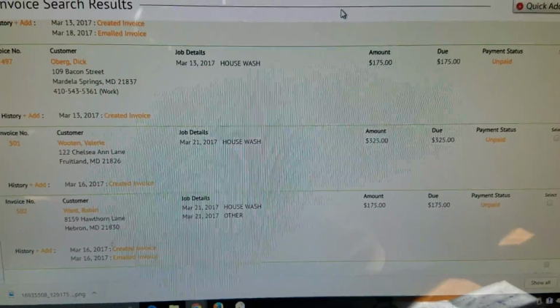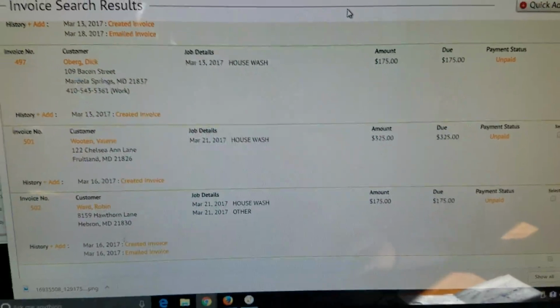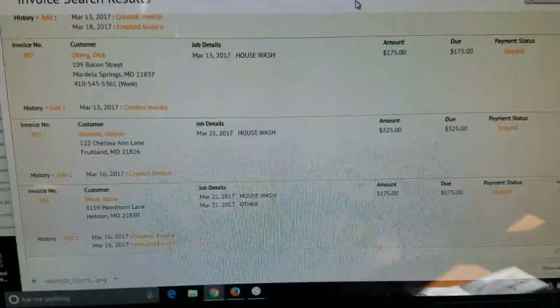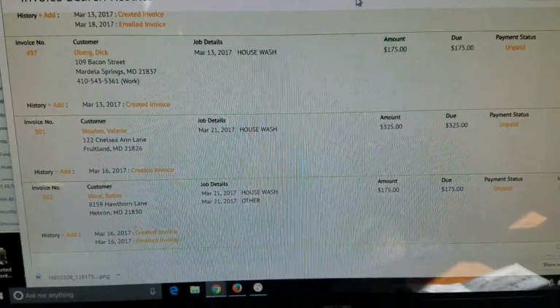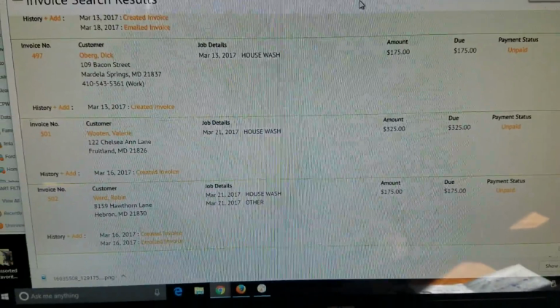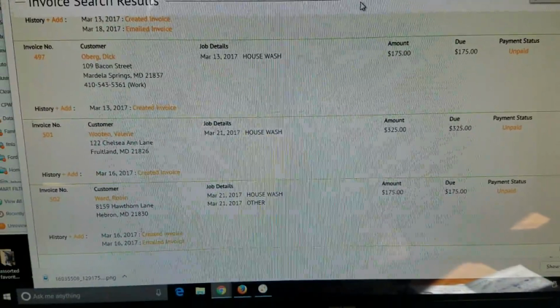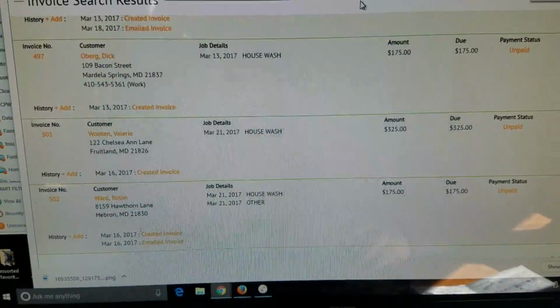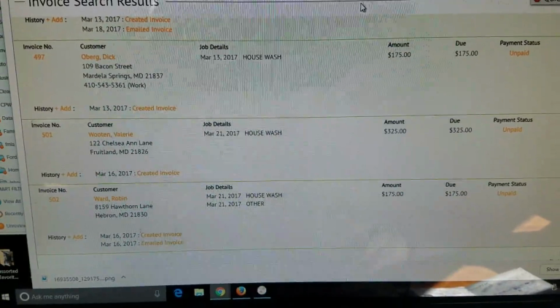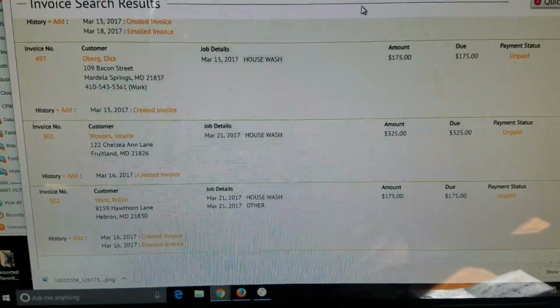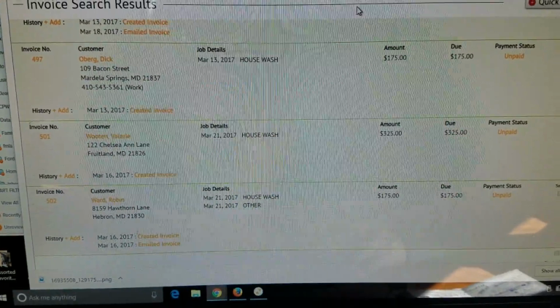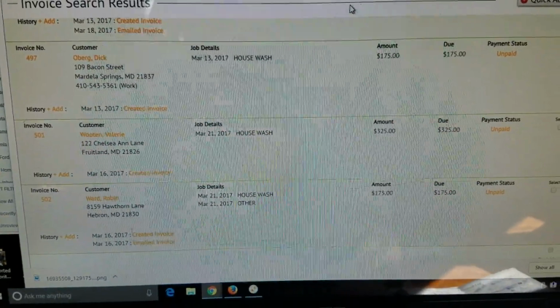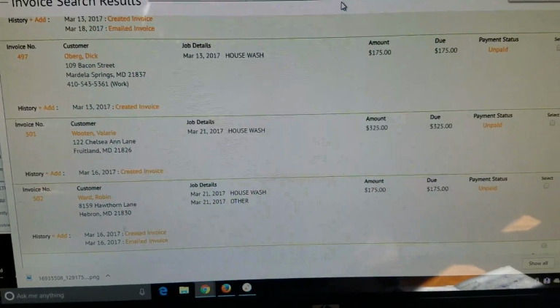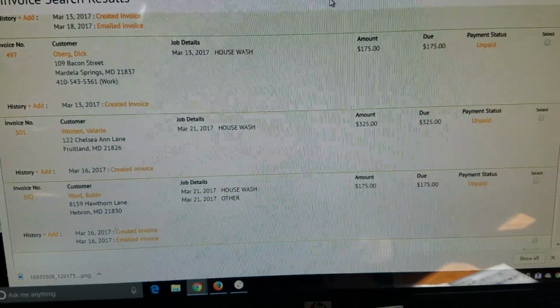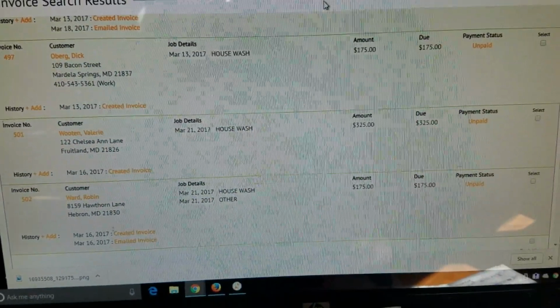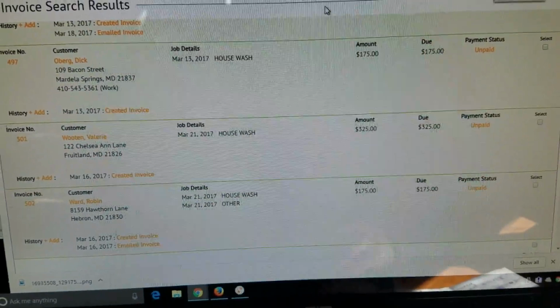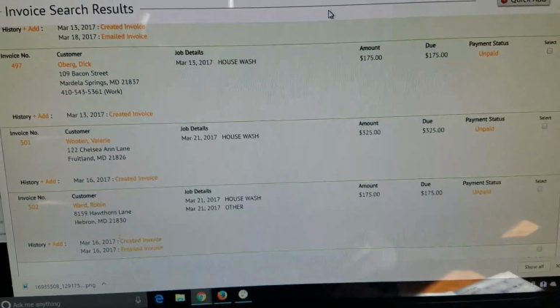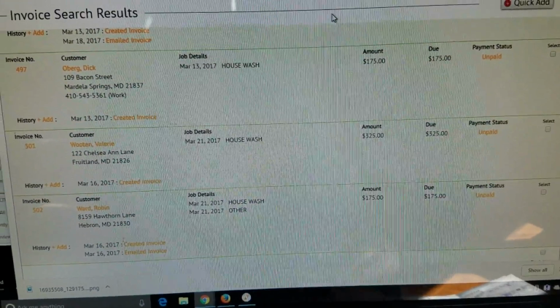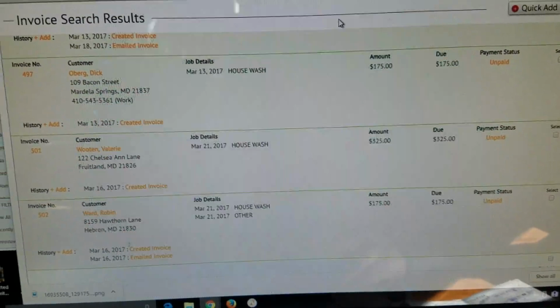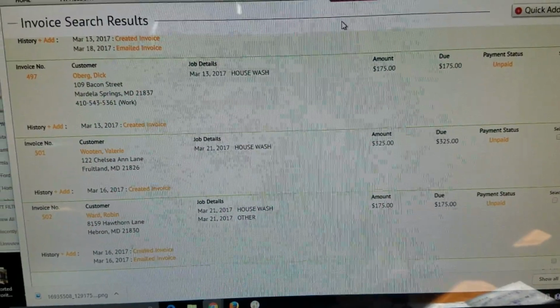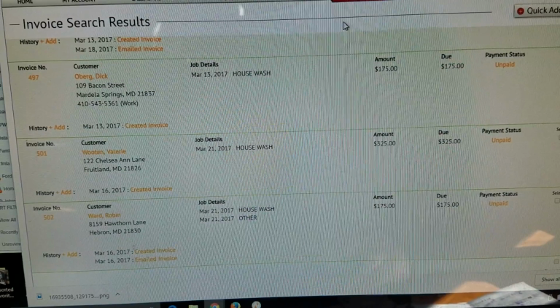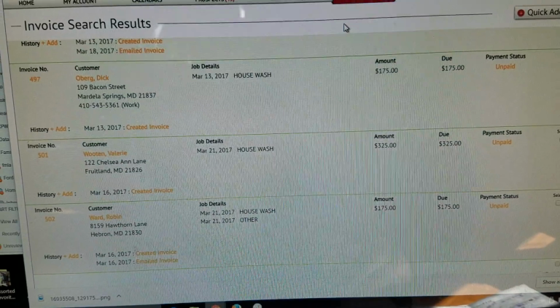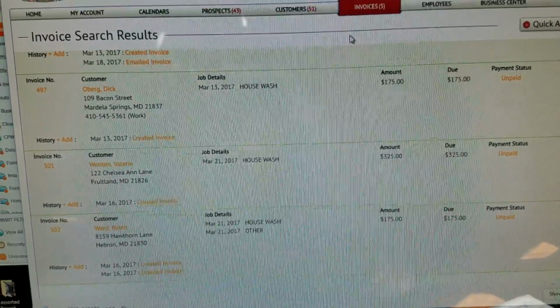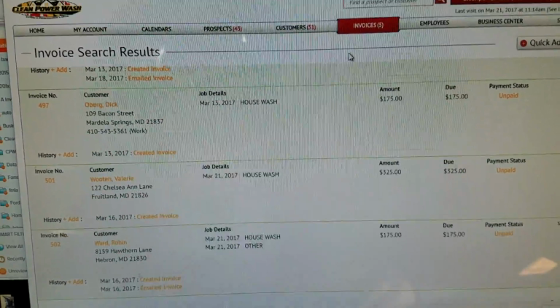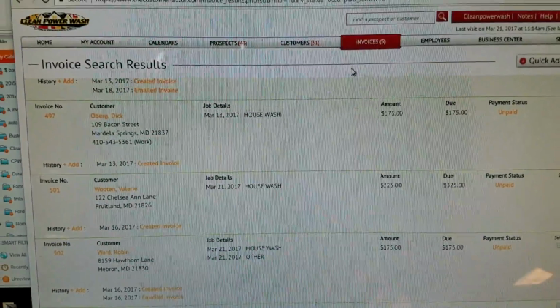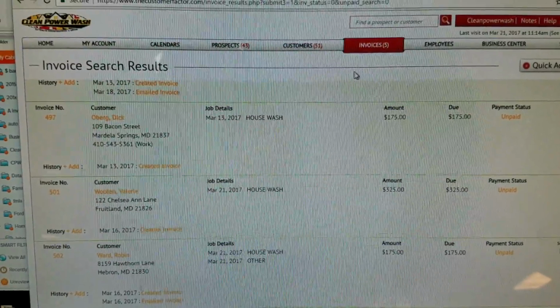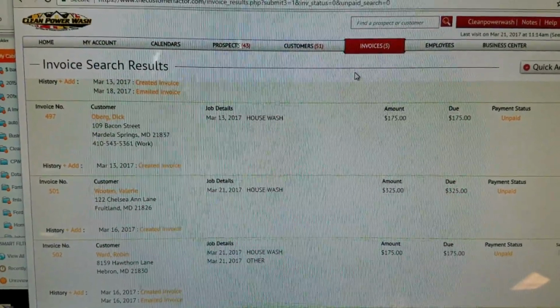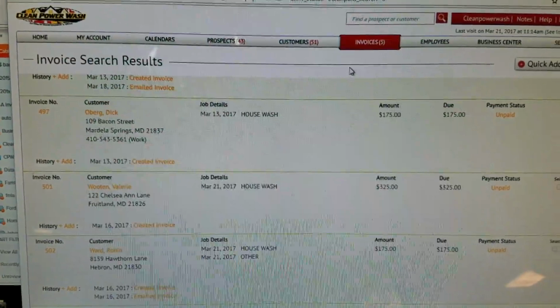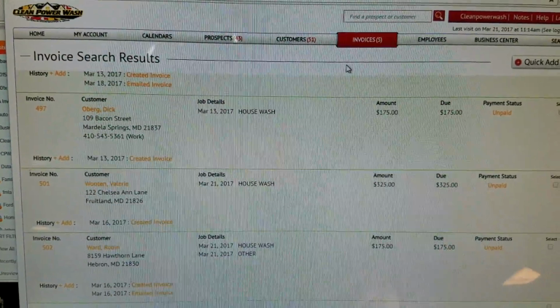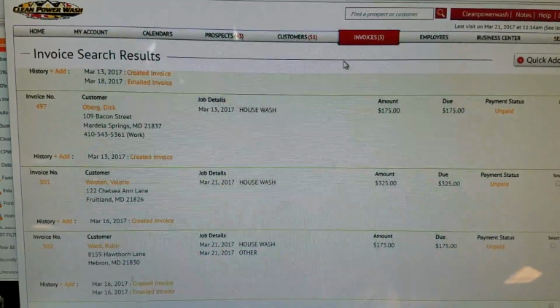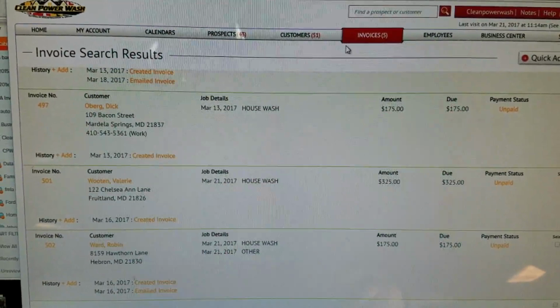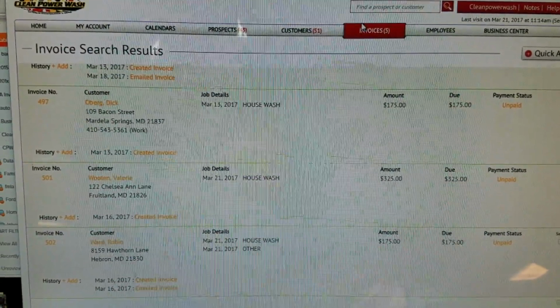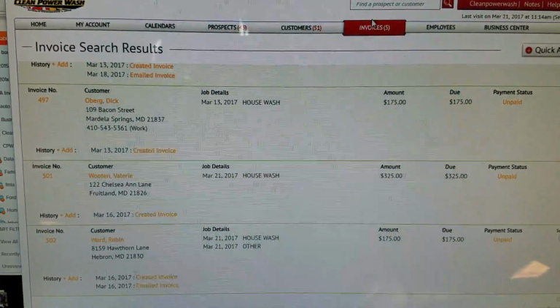Hey everybody, Rob Anderson, Clean Power Wash, Salisbury, Maryland, doing a video real quick about Customer Factor right now.